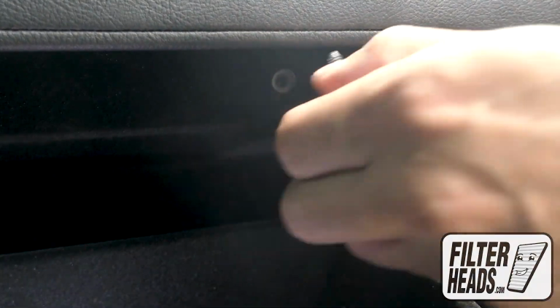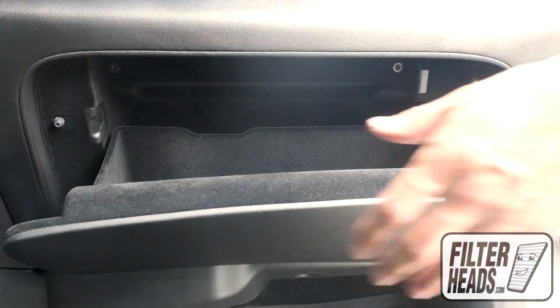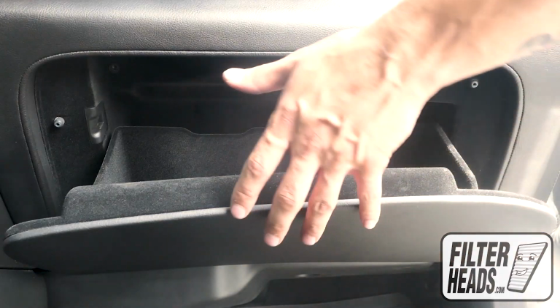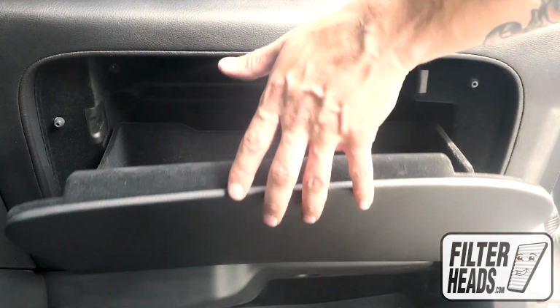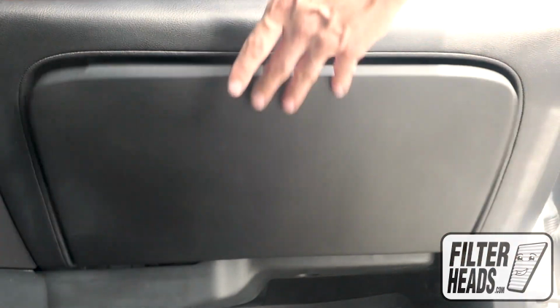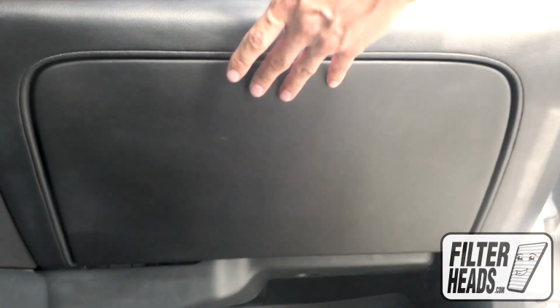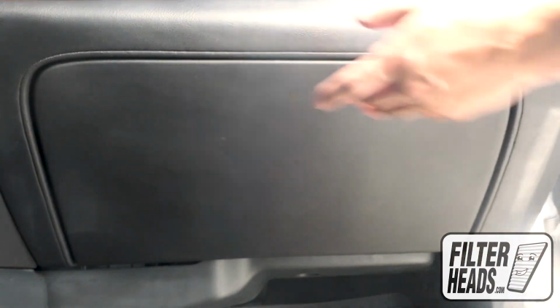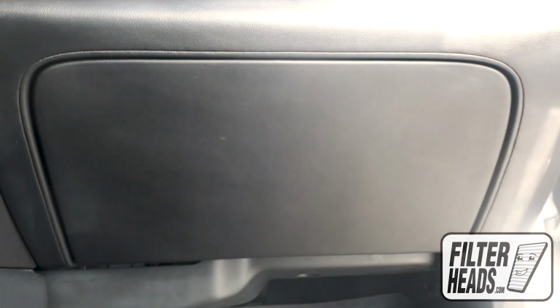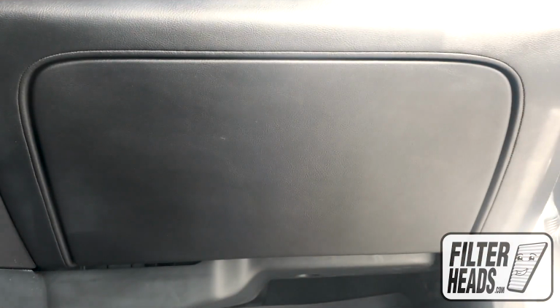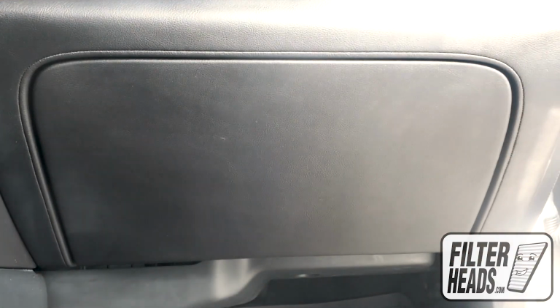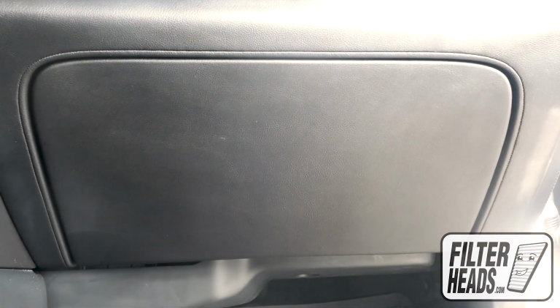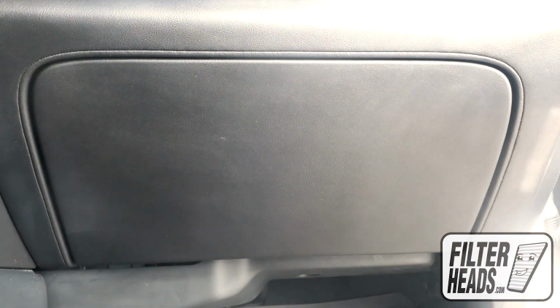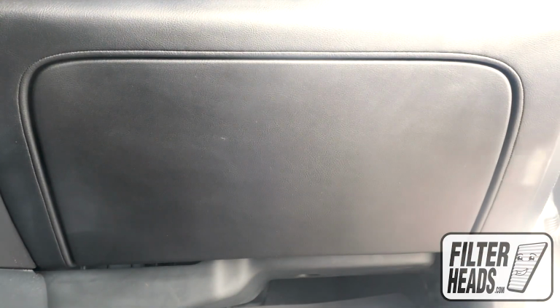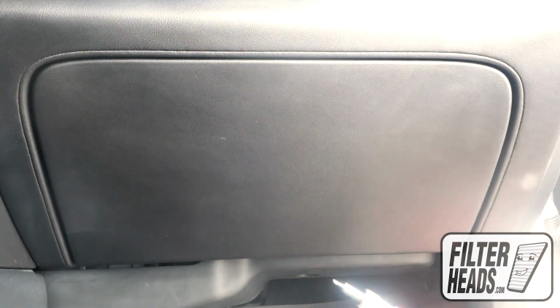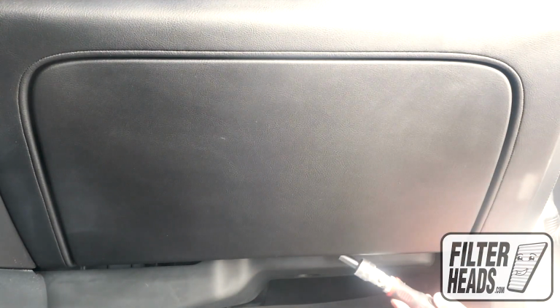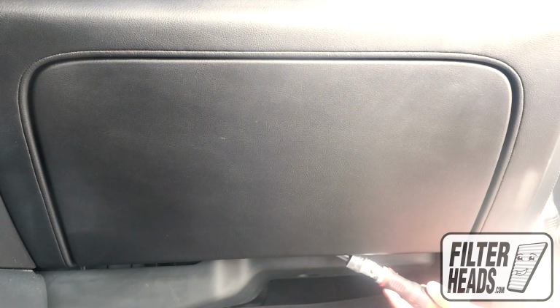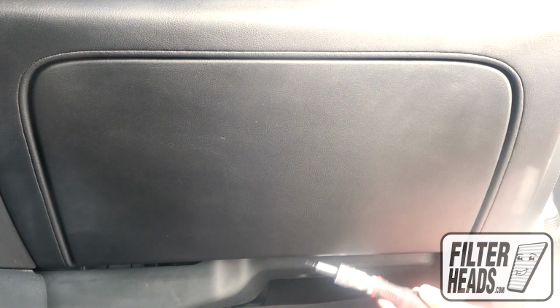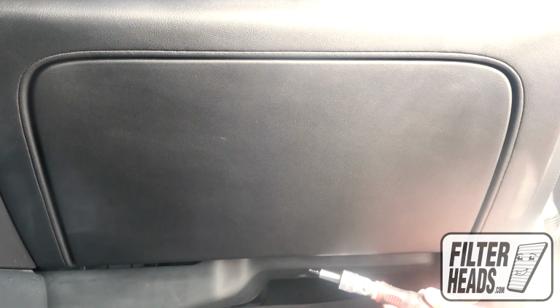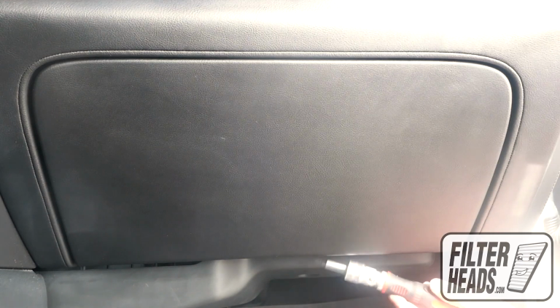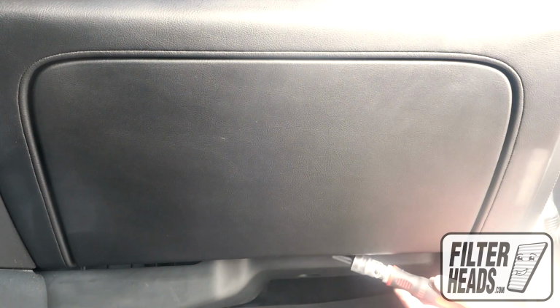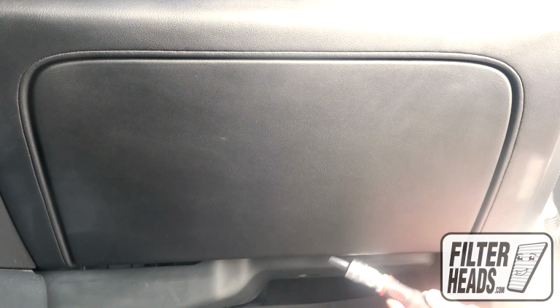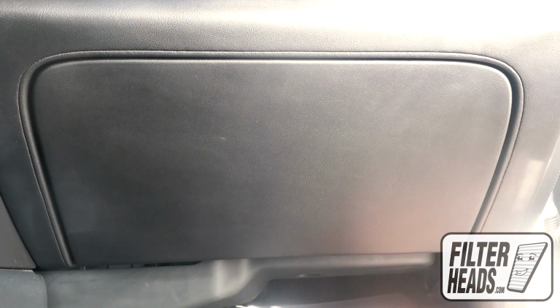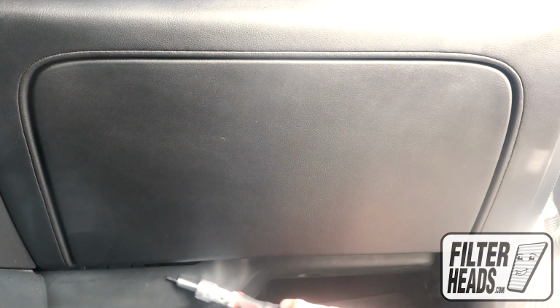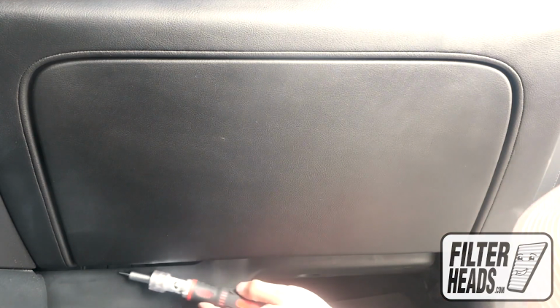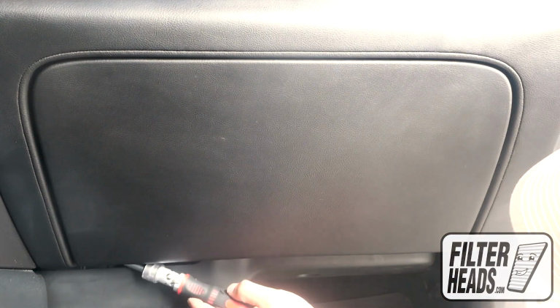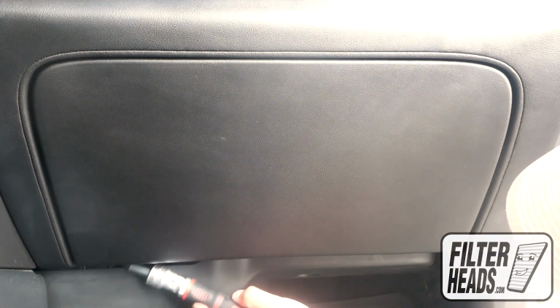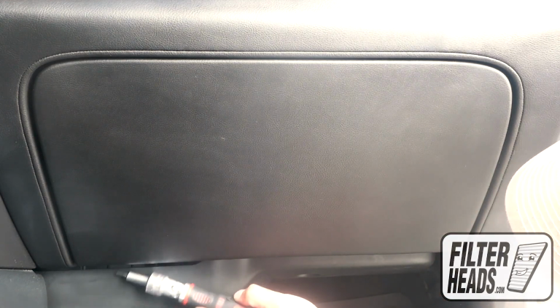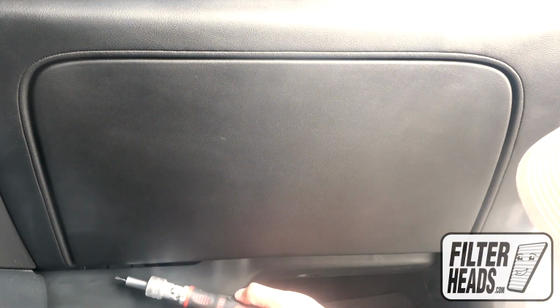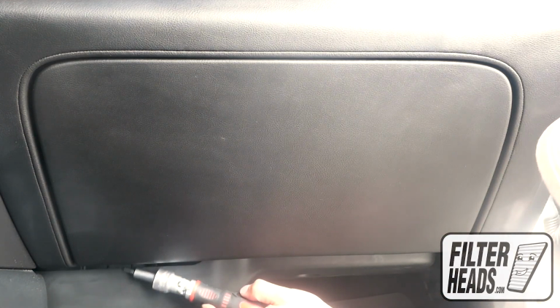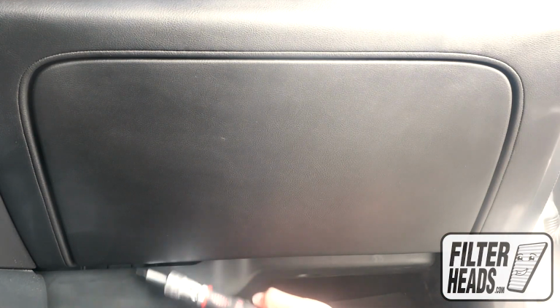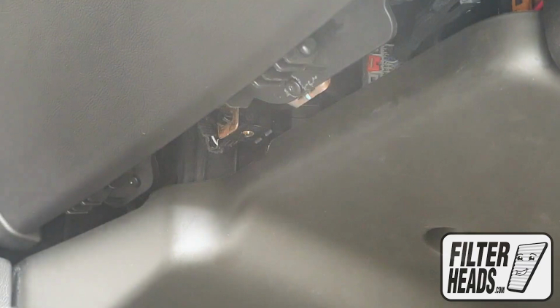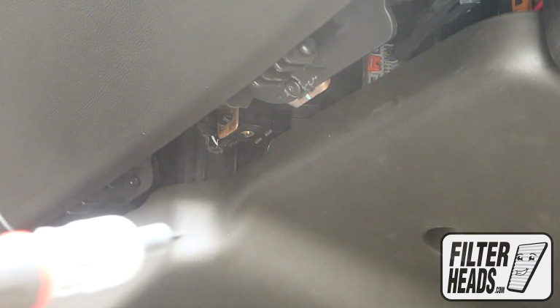Close the glove box. Remove the two Torx screws securing the bottom panel to the glove box assembly.